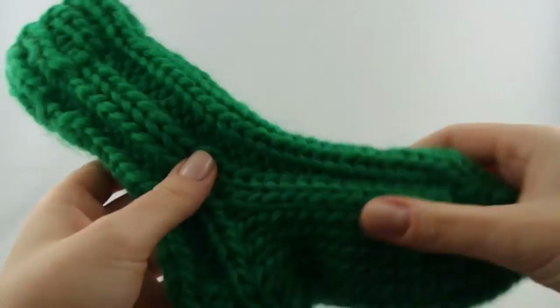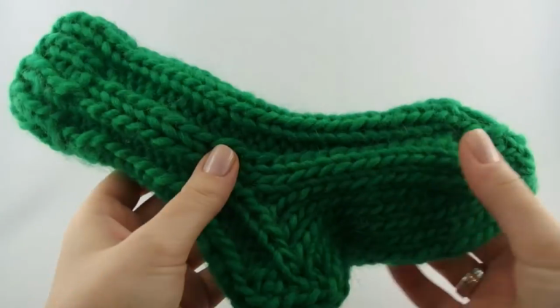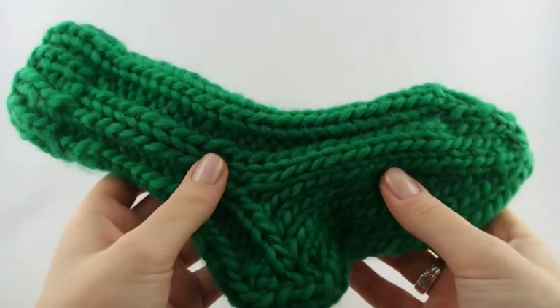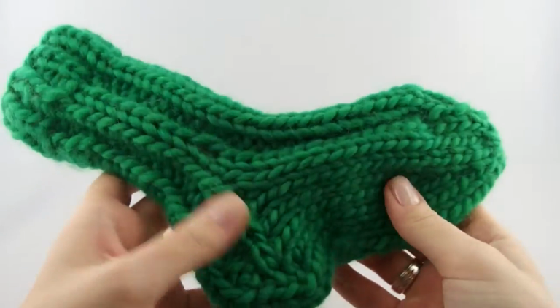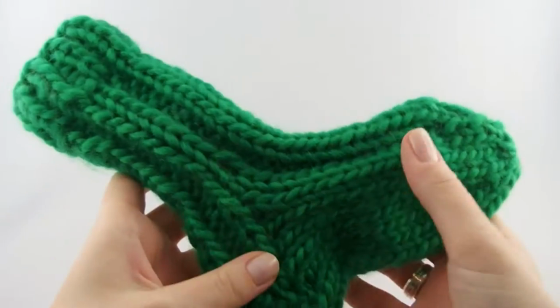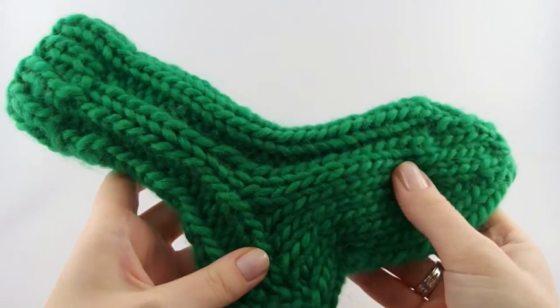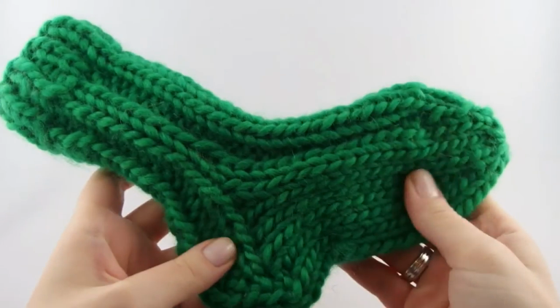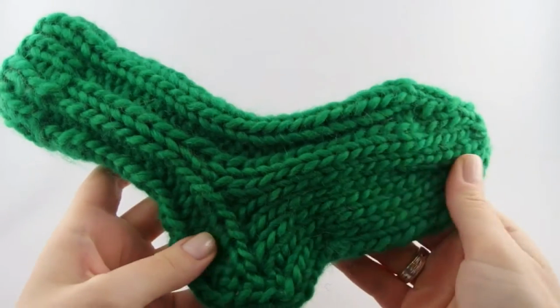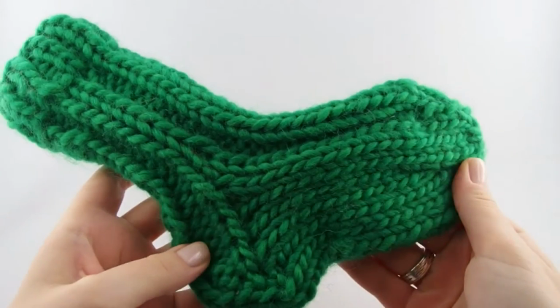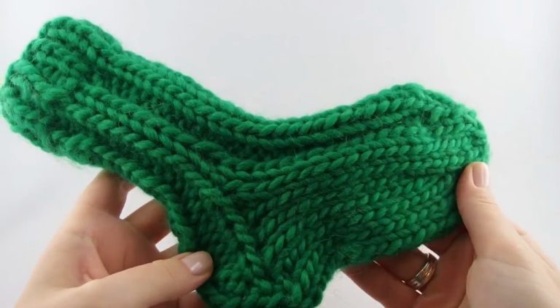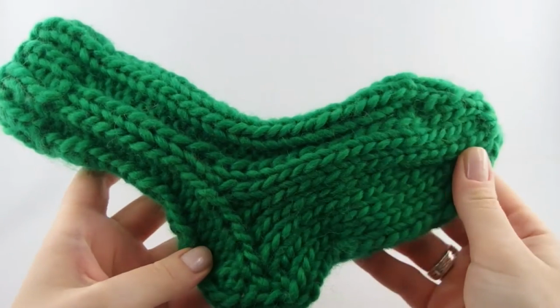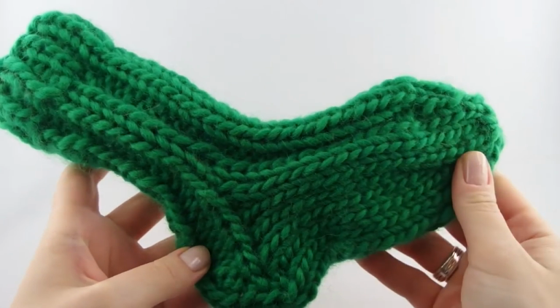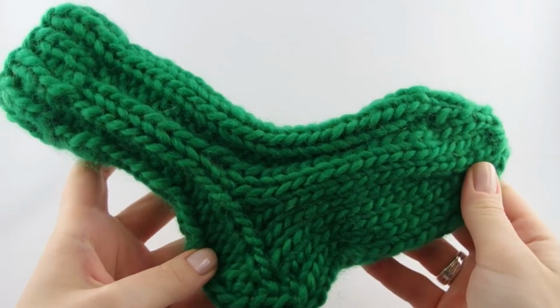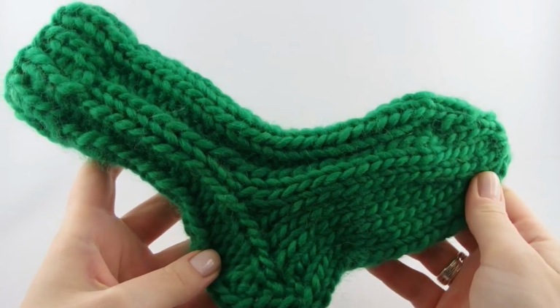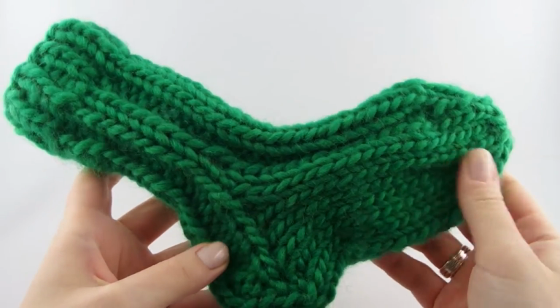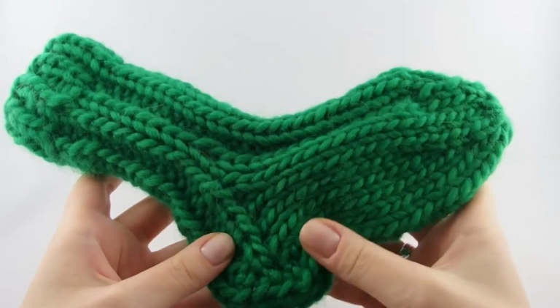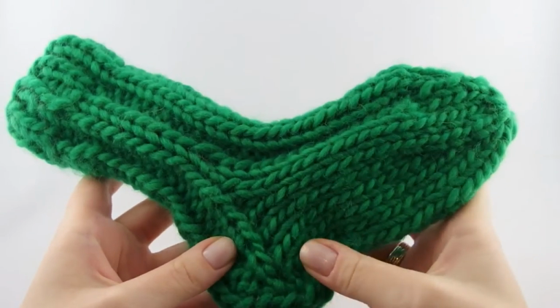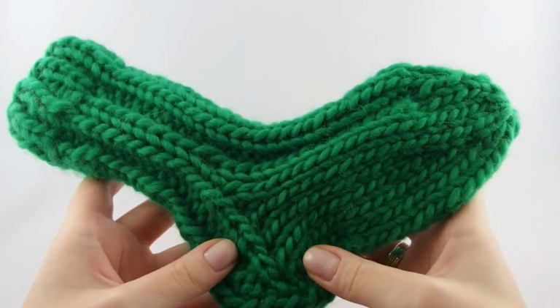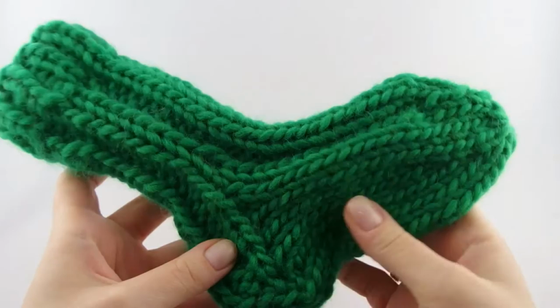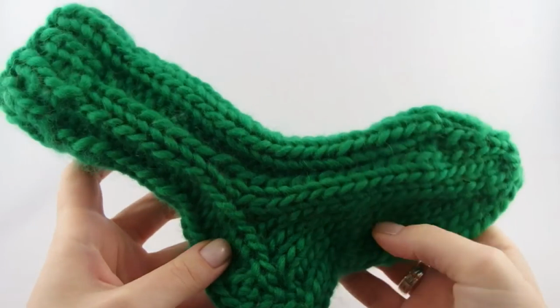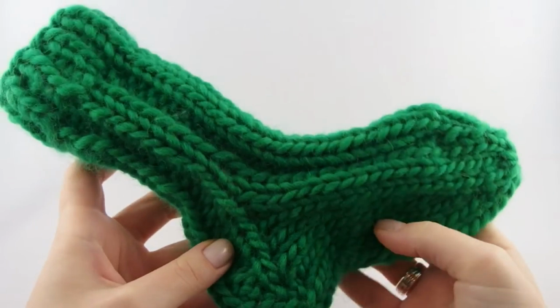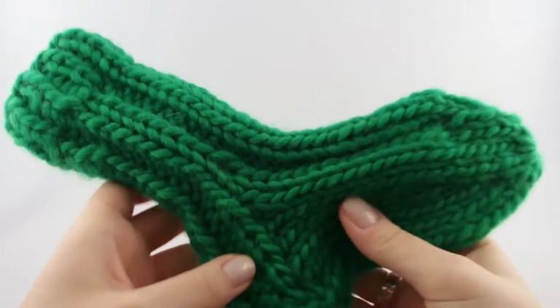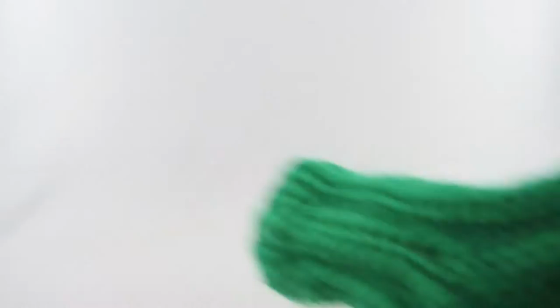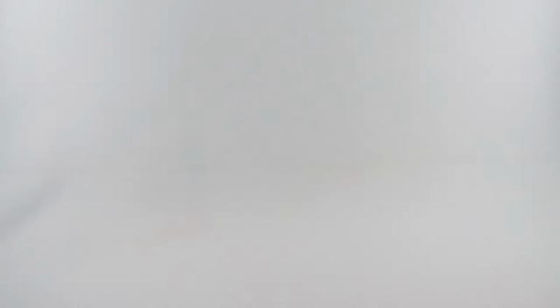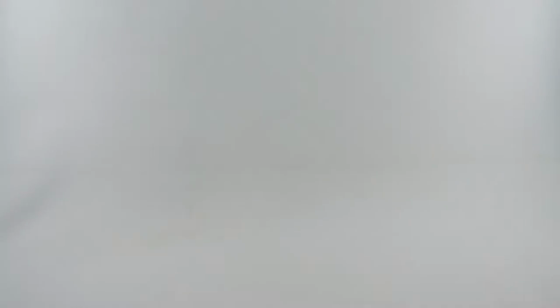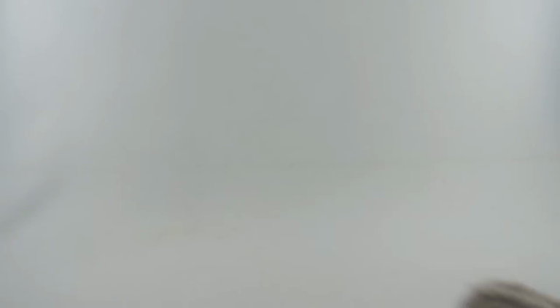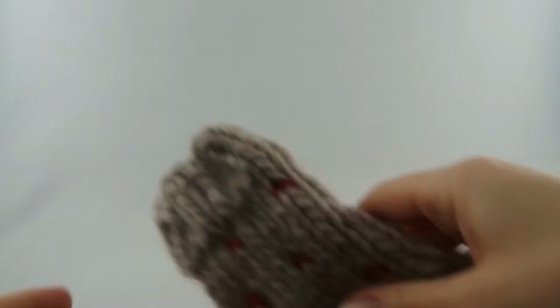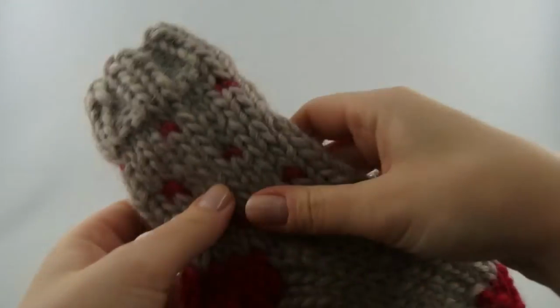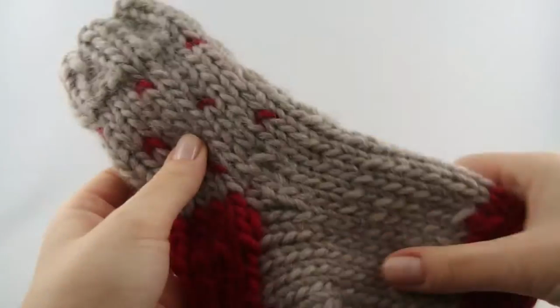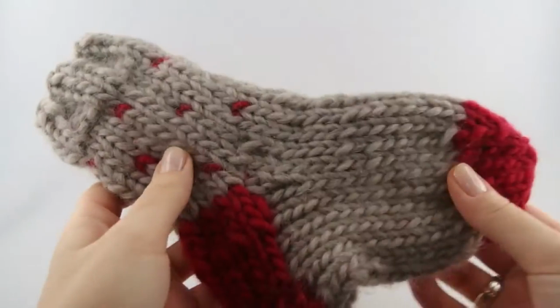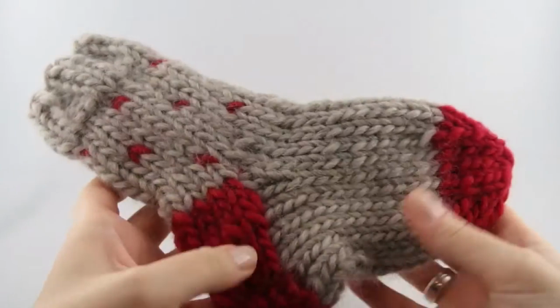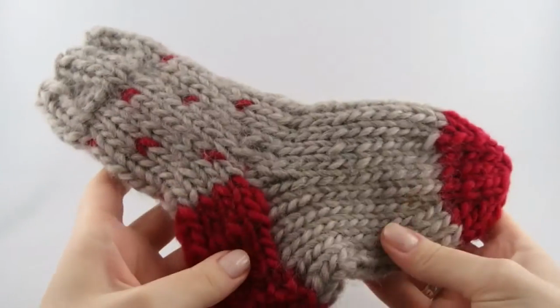You can choose any colors you like for the socks. I have combined red, green and a grayish beige color.